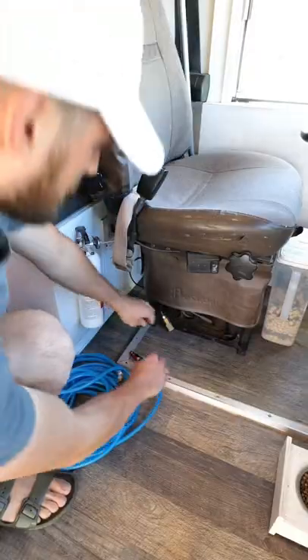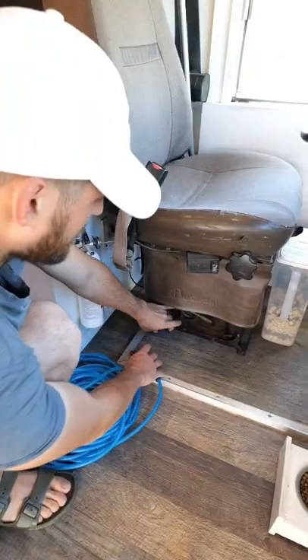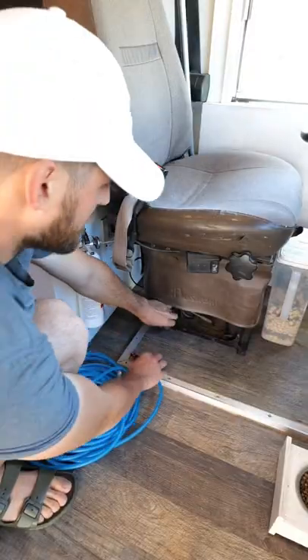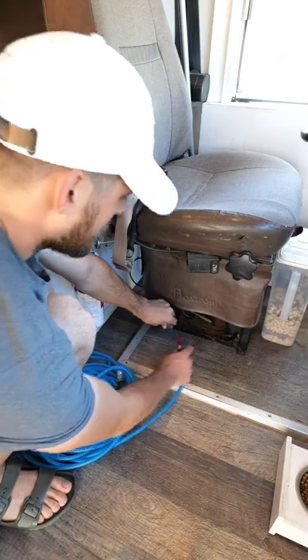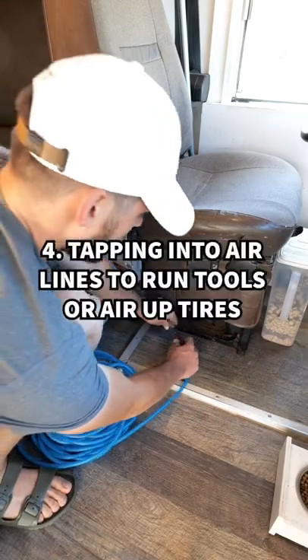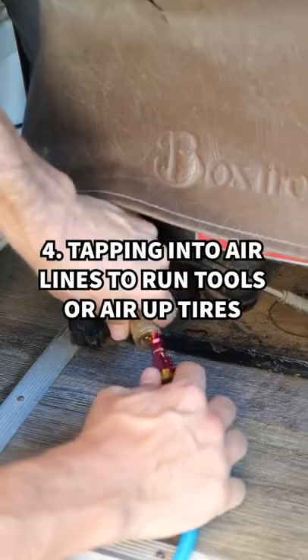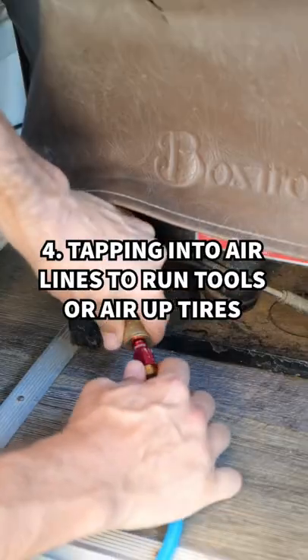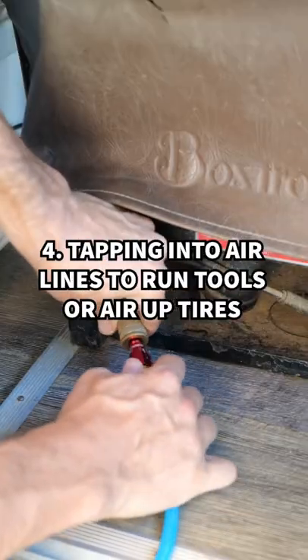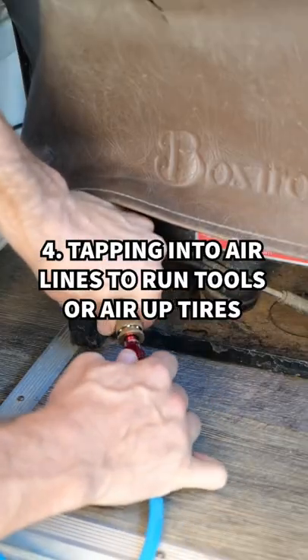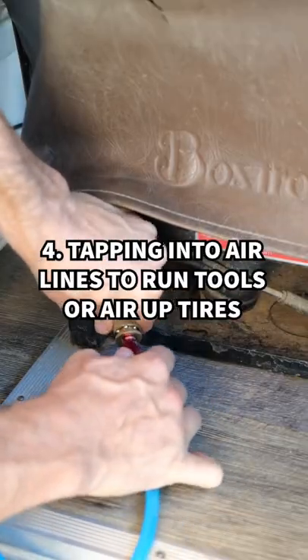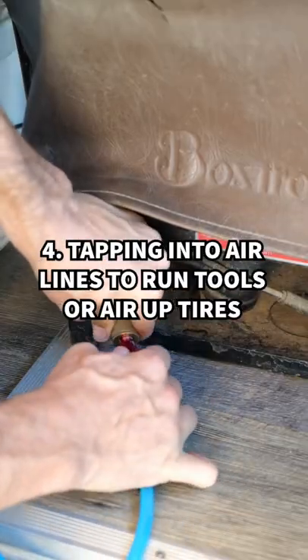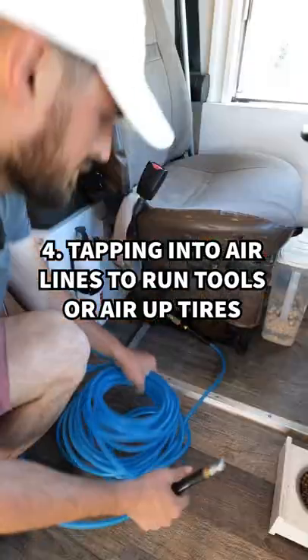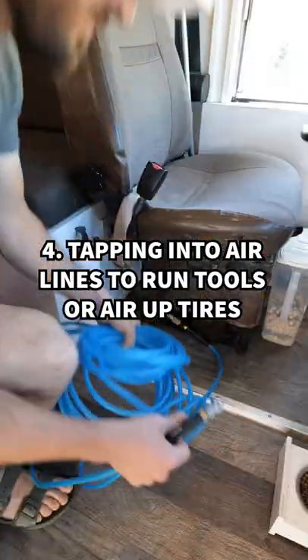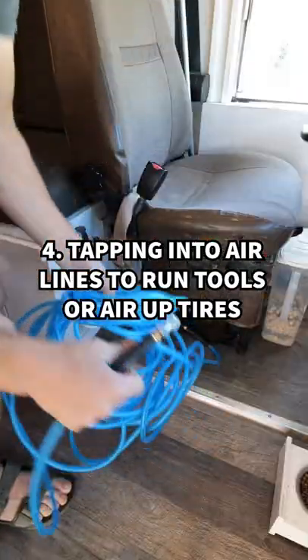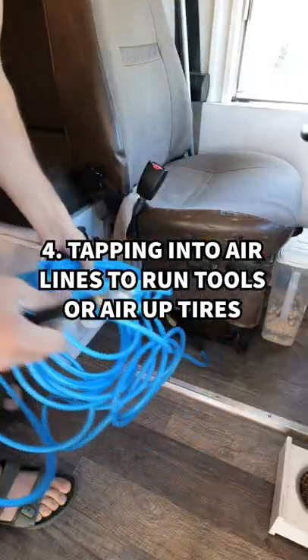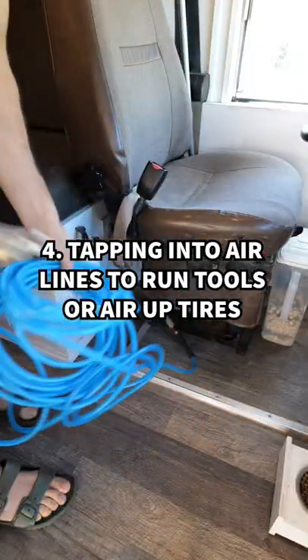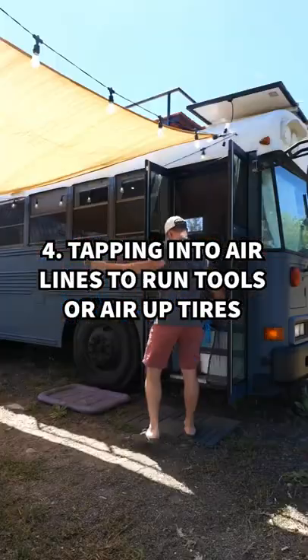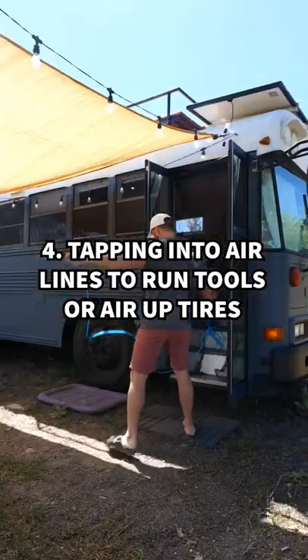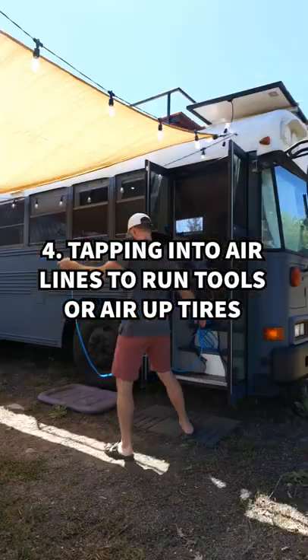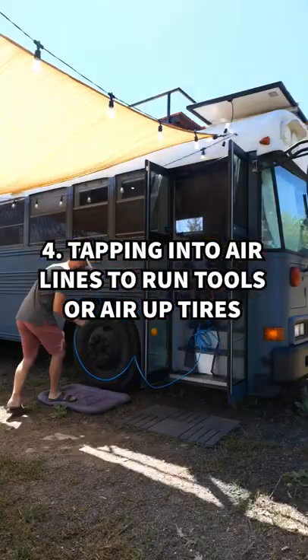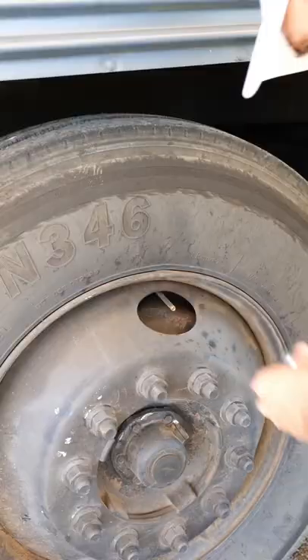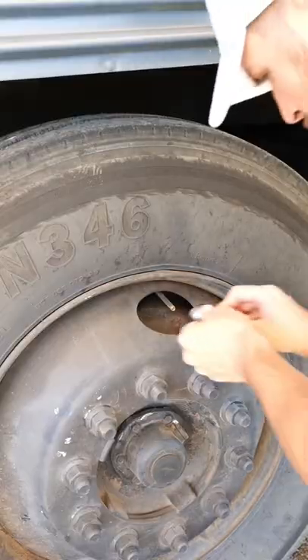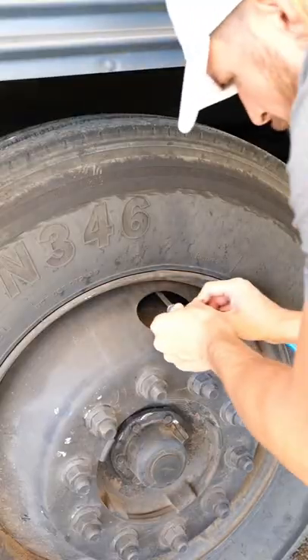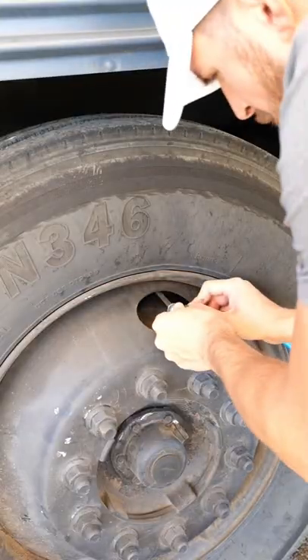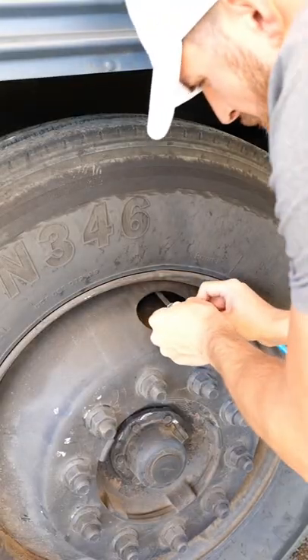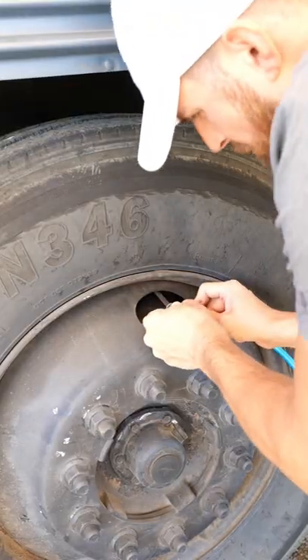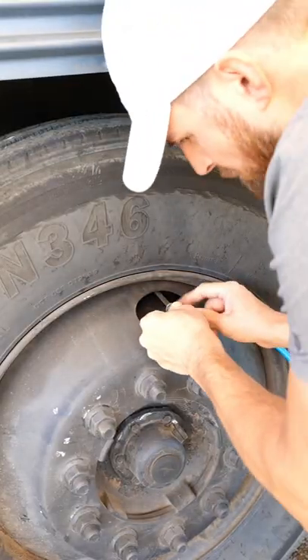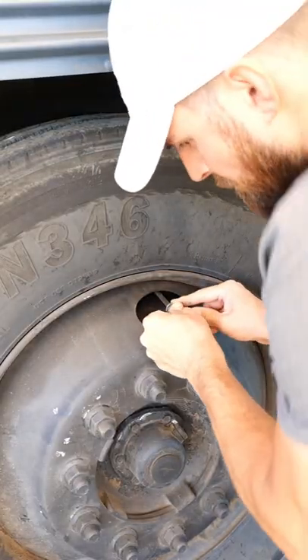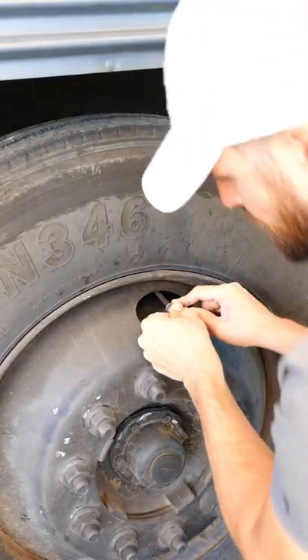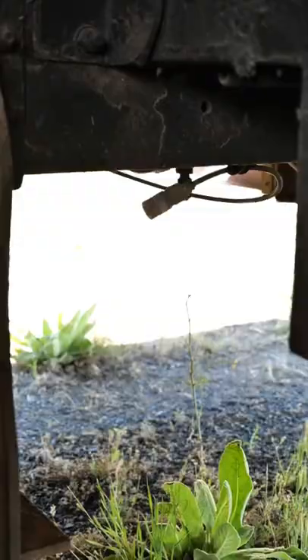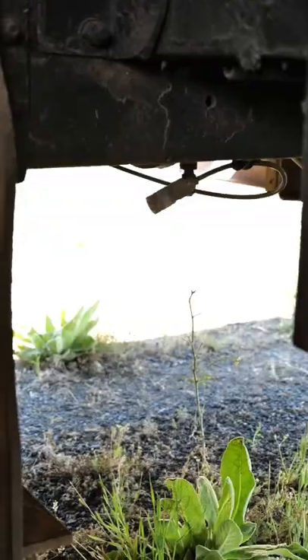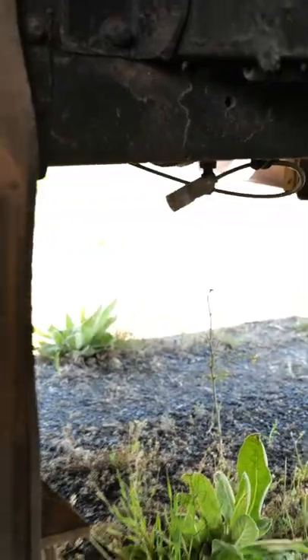Coming in at number four, since we have air brakes, we can tap into that — use it to fill up our tires or even use it for air tools.